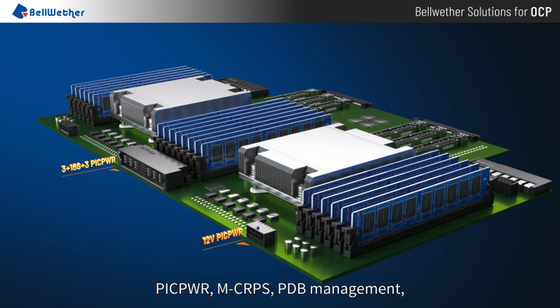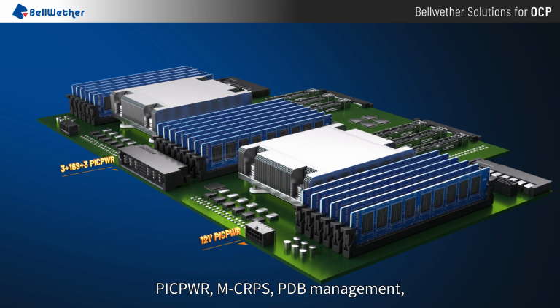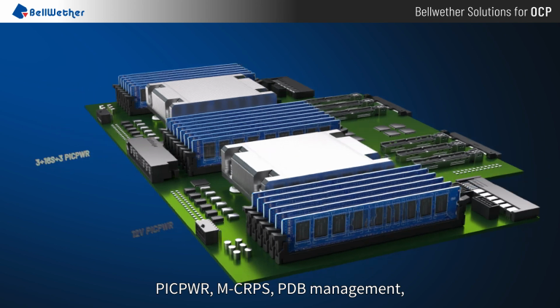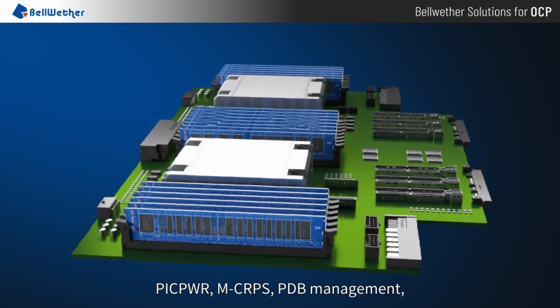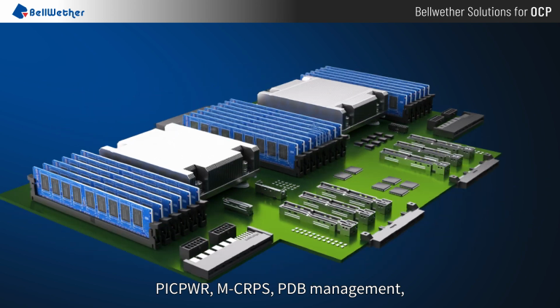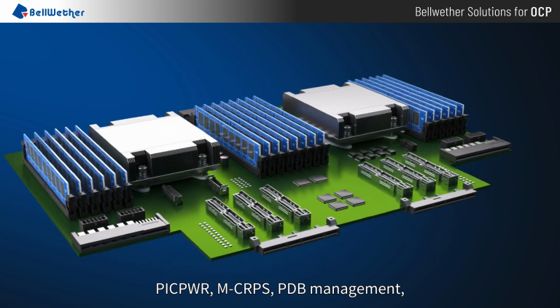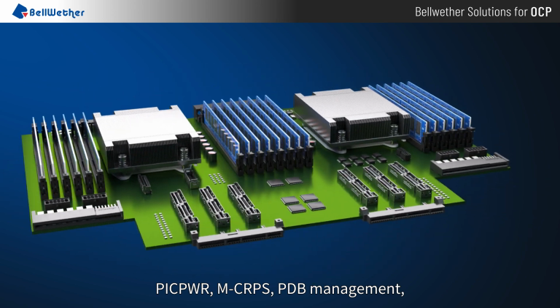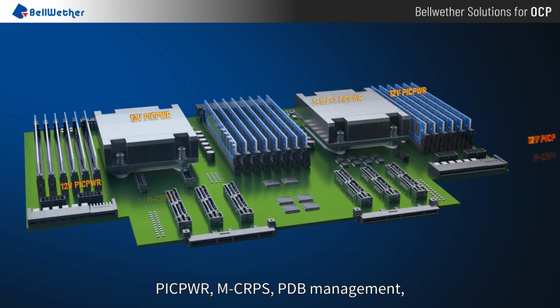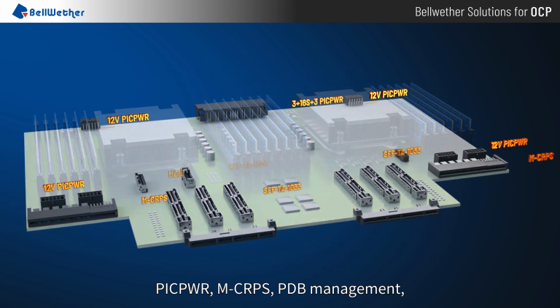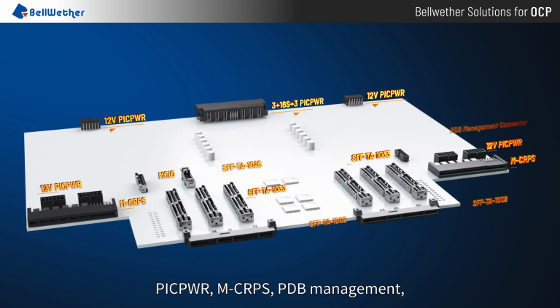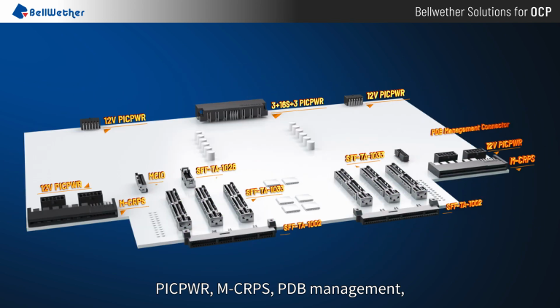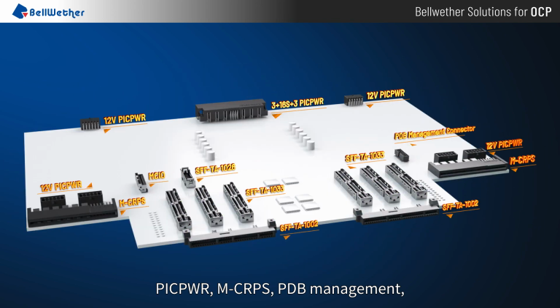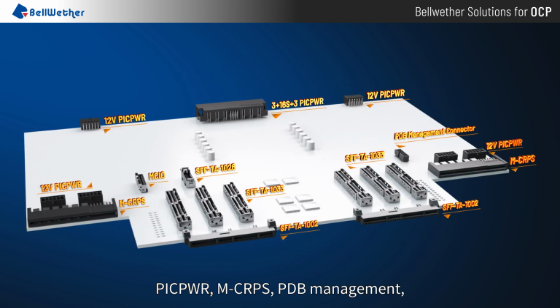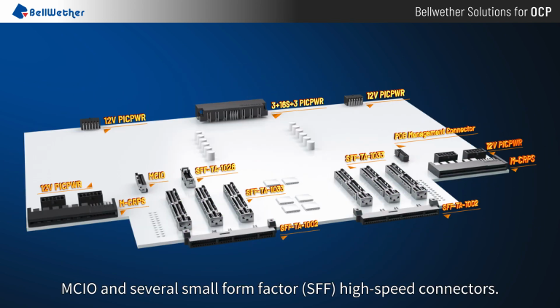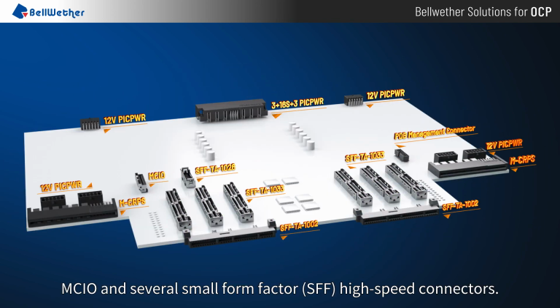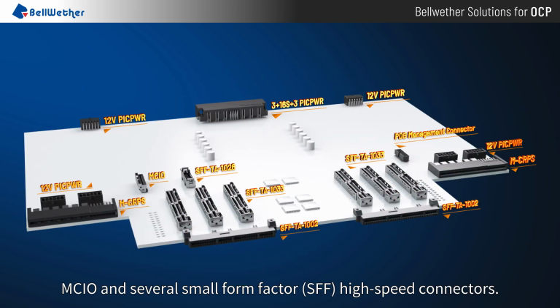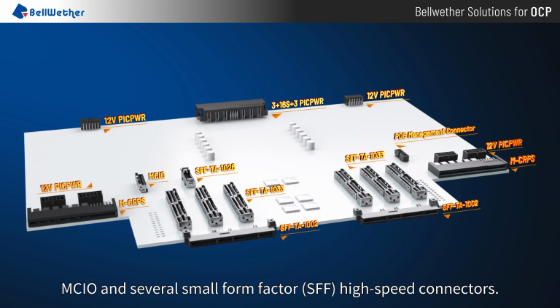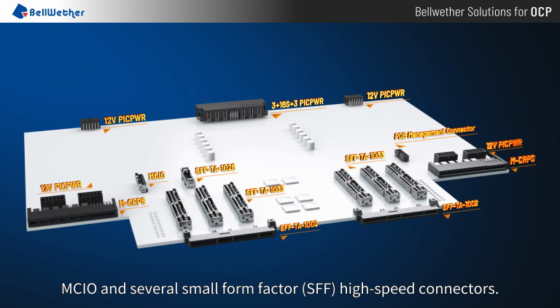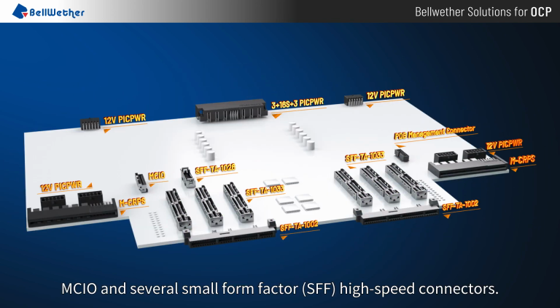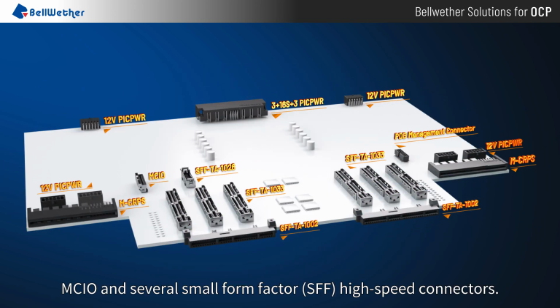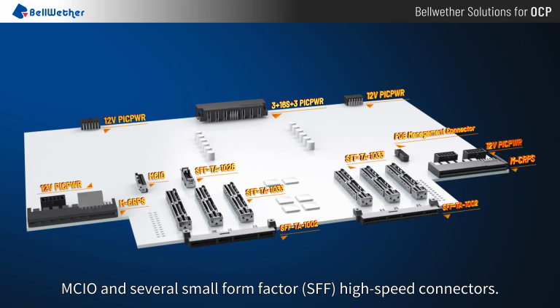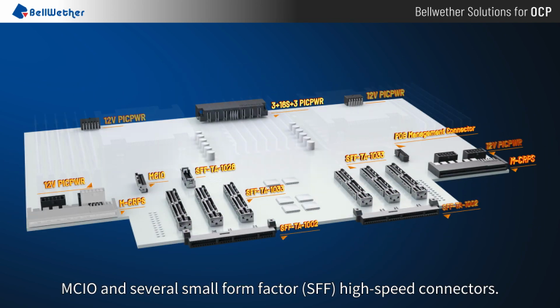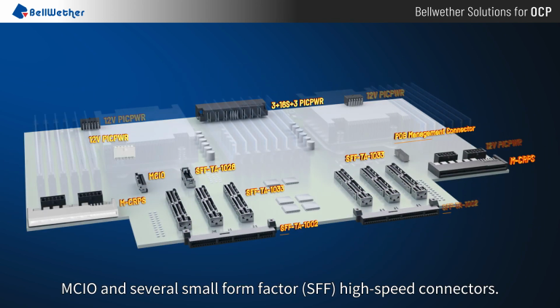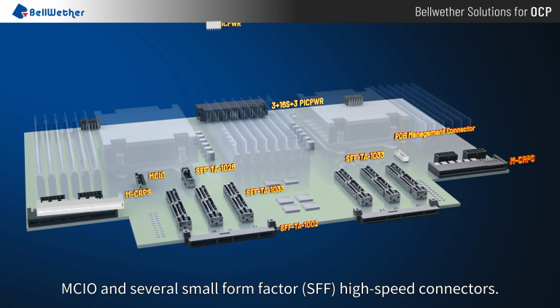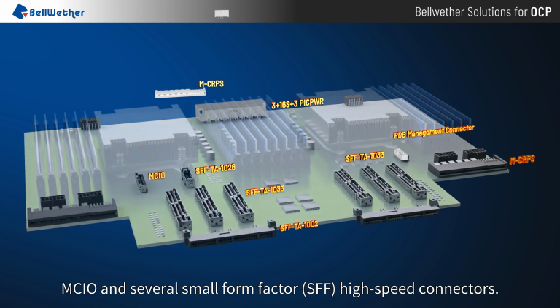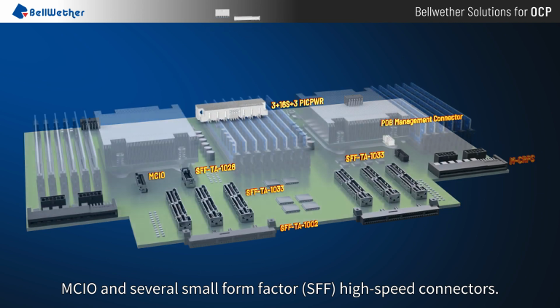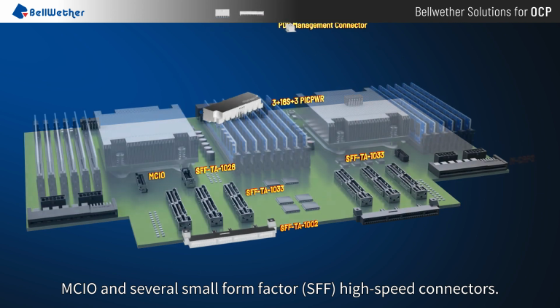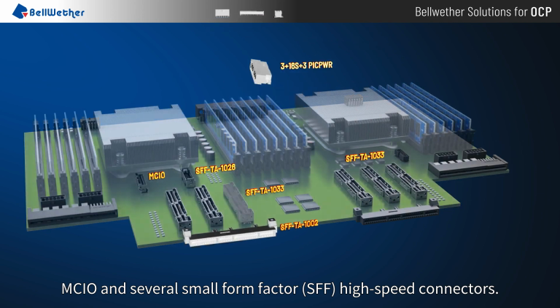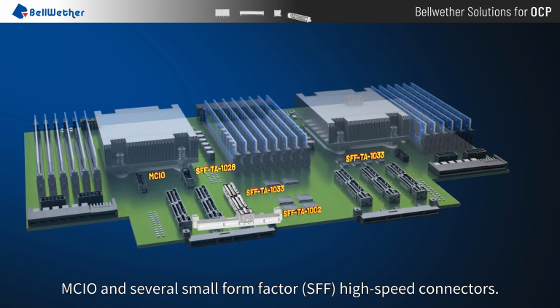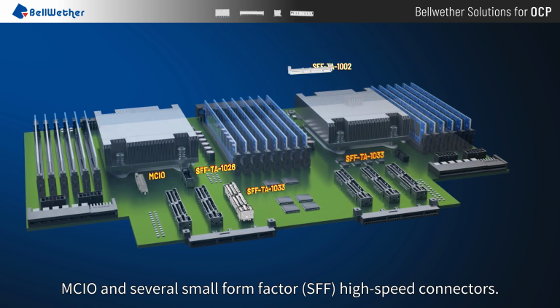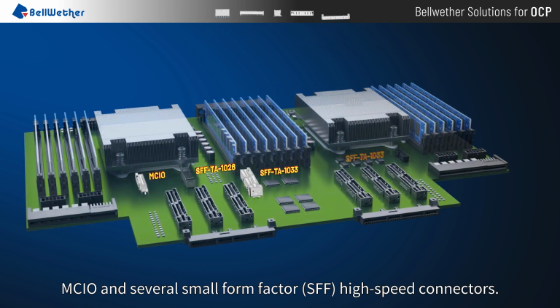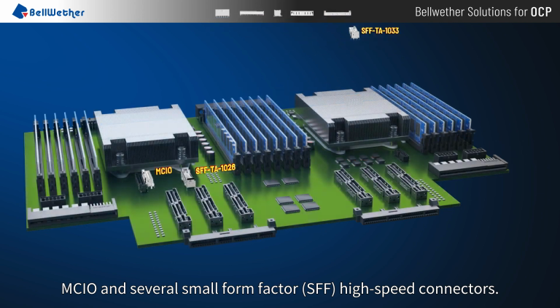Bellwether's OCP solution contains PicPower, MCRPS, PDB Management, MCIO, and several small form factor, high speed connectors.